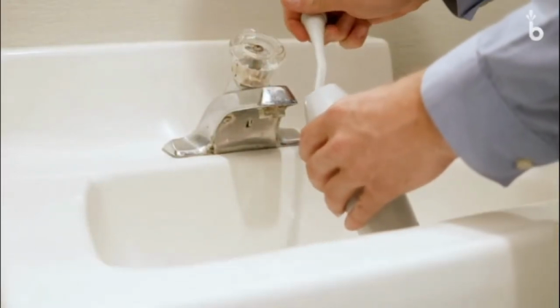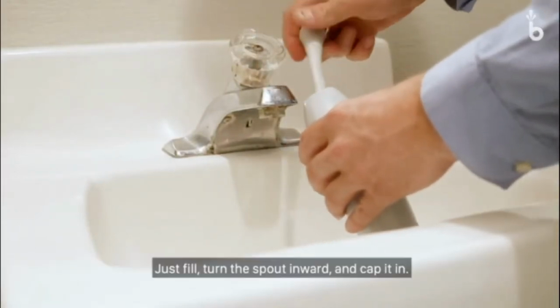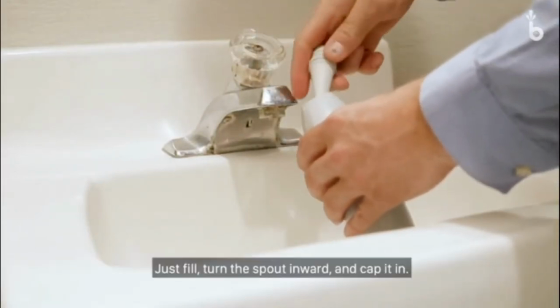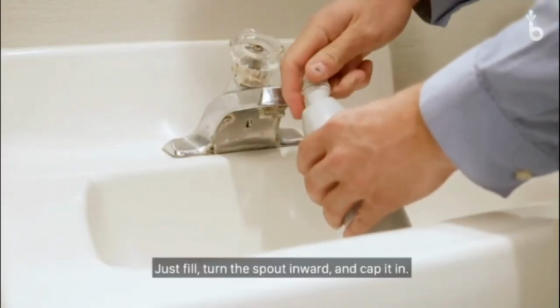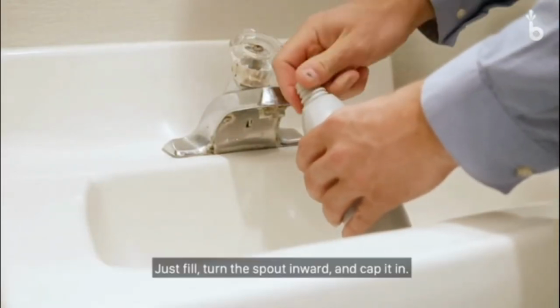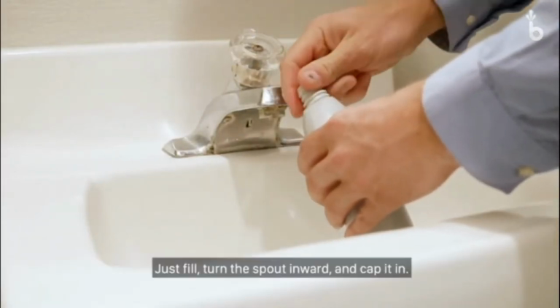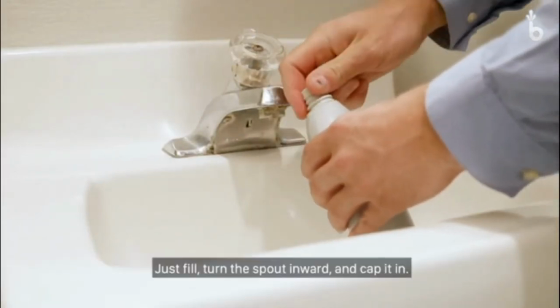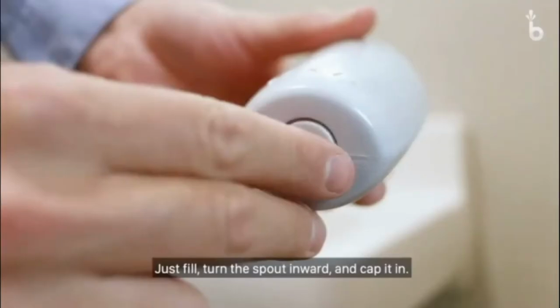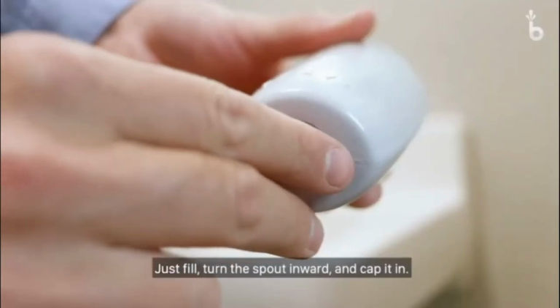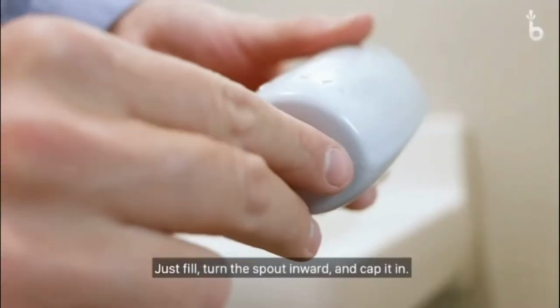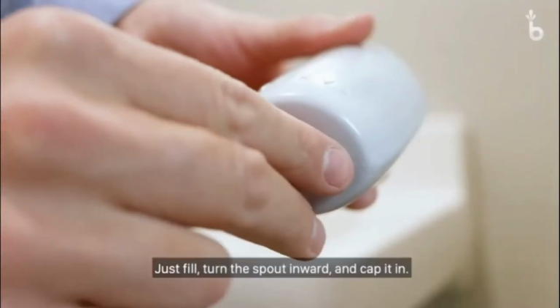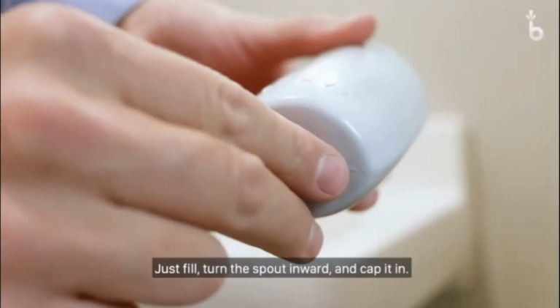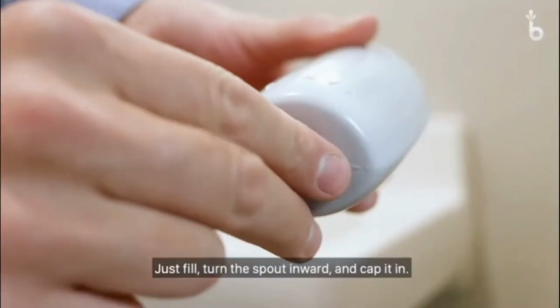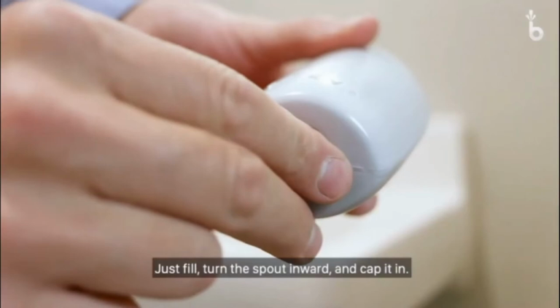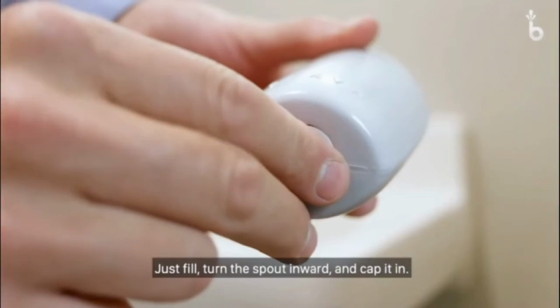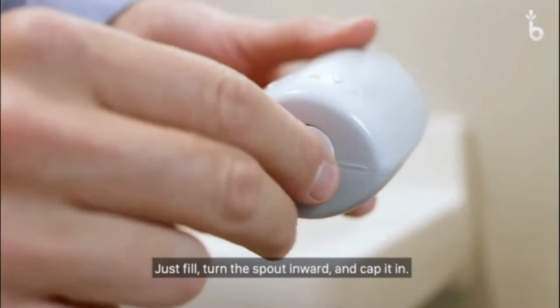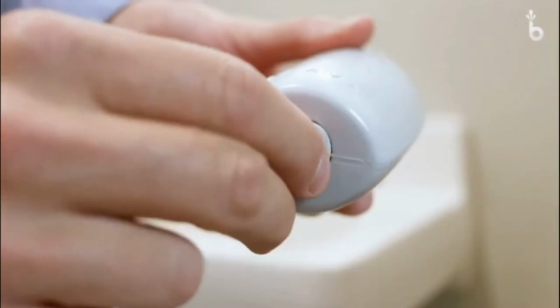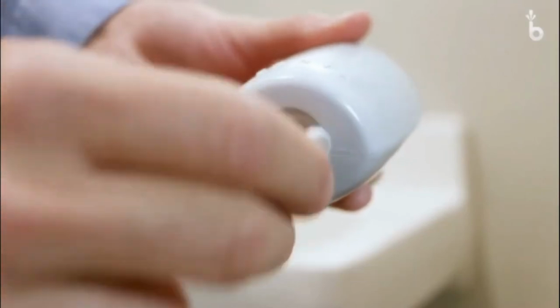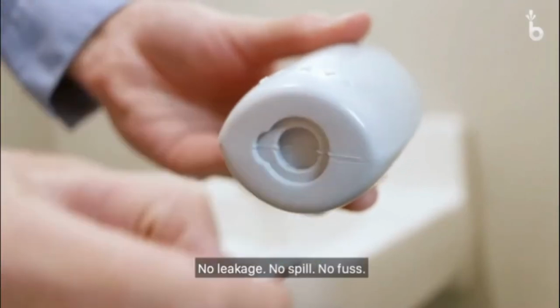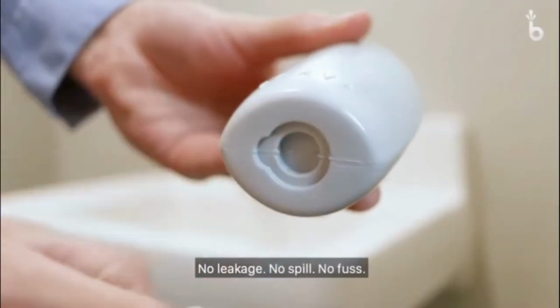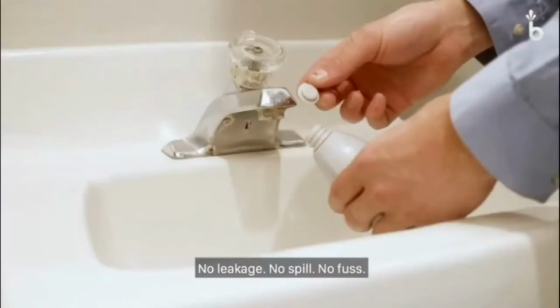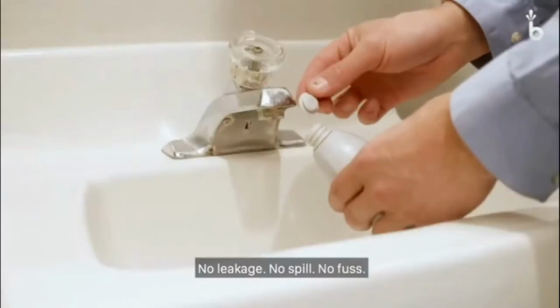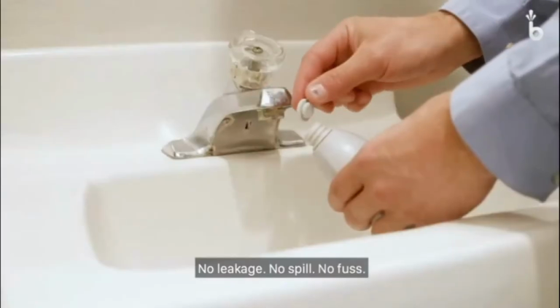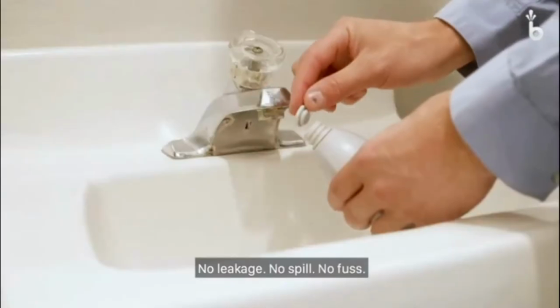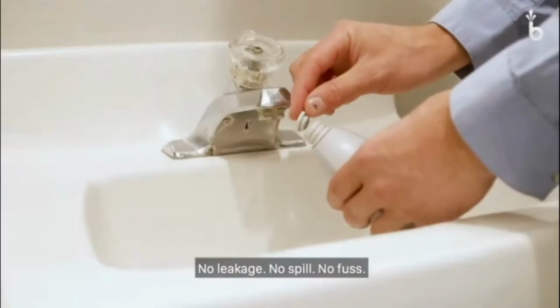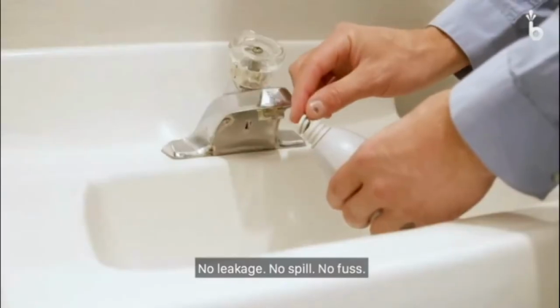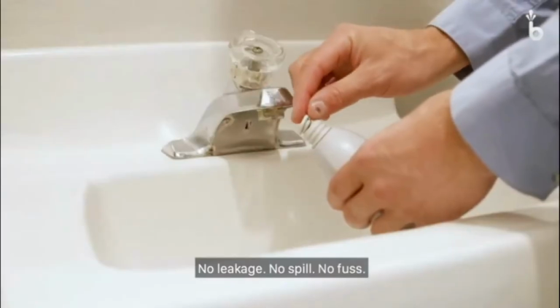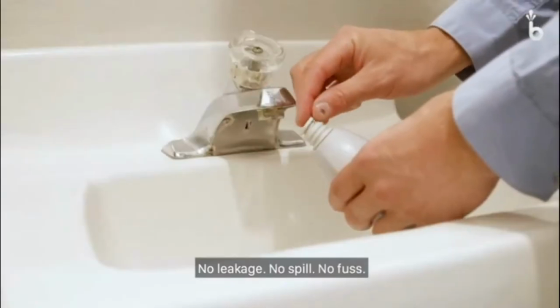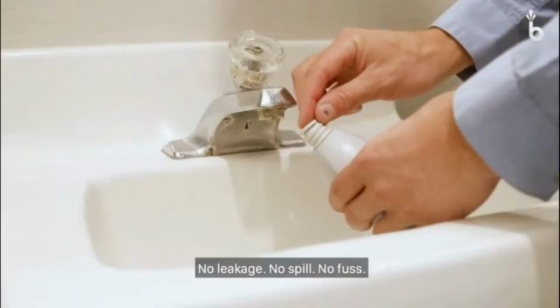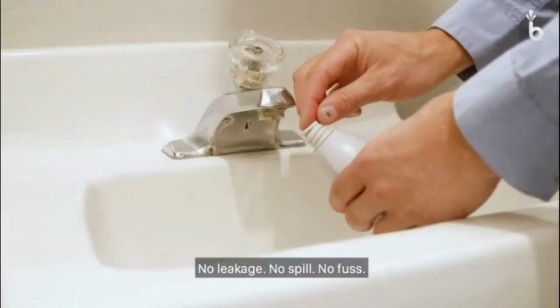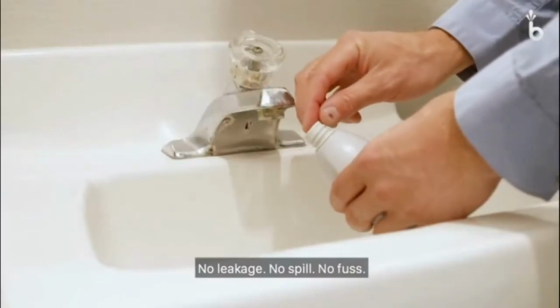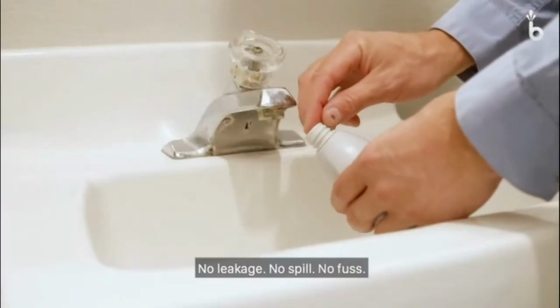Just fill, turn the spout inward, and tap it in. No leakage, no spill, no fuss.